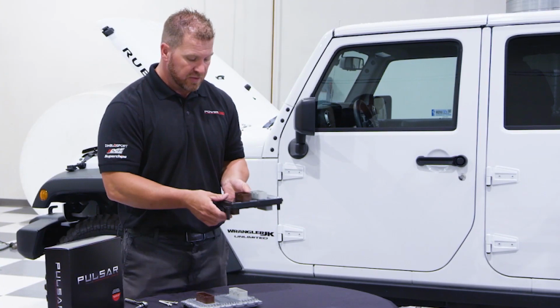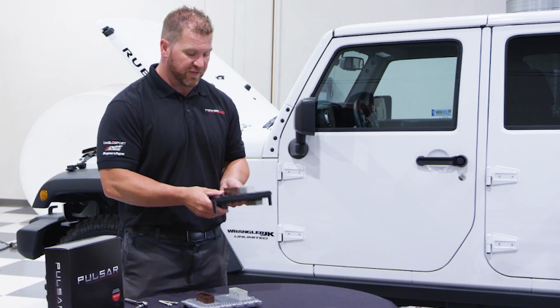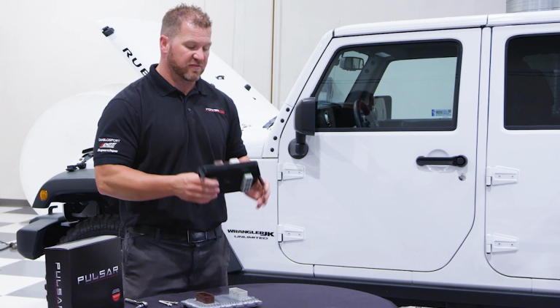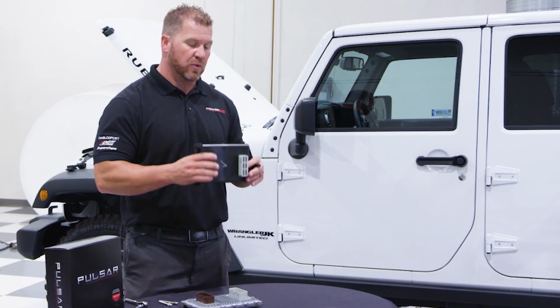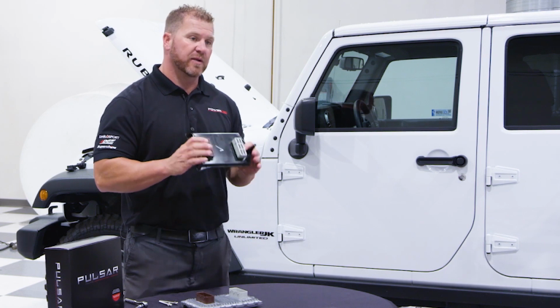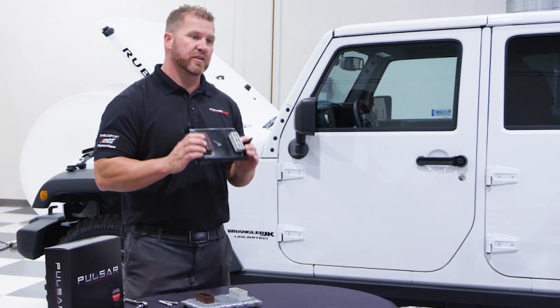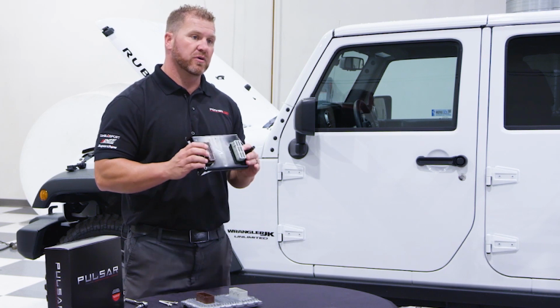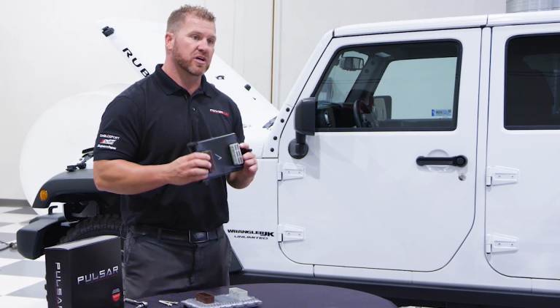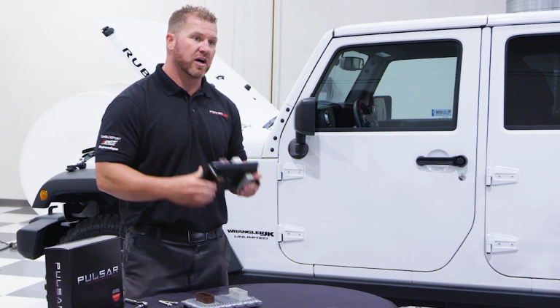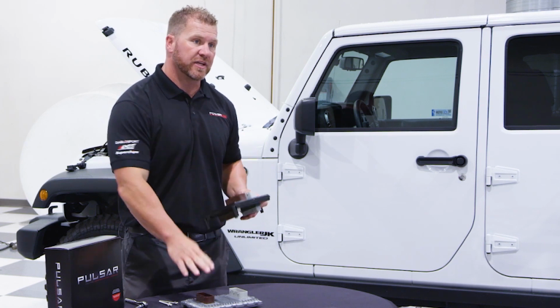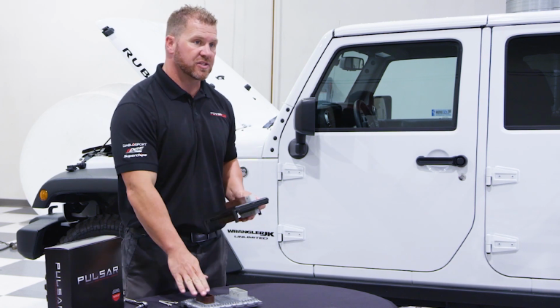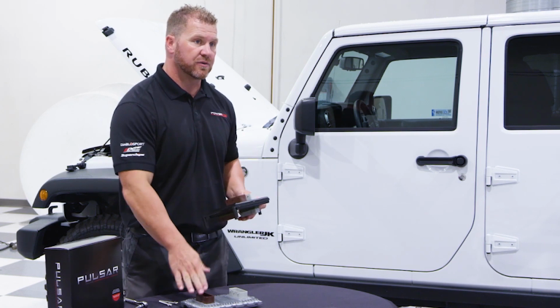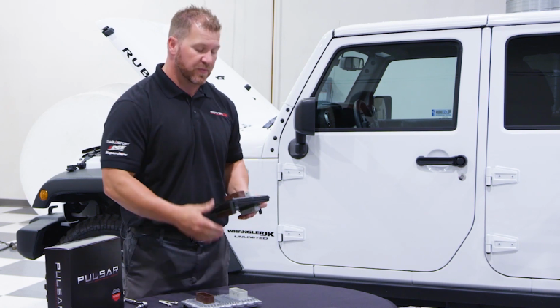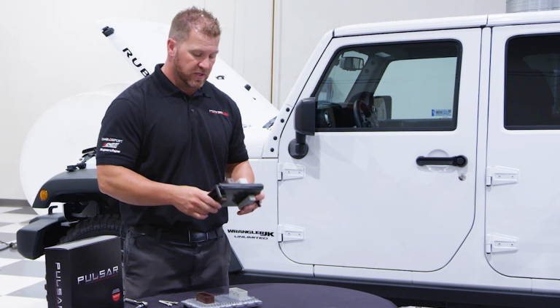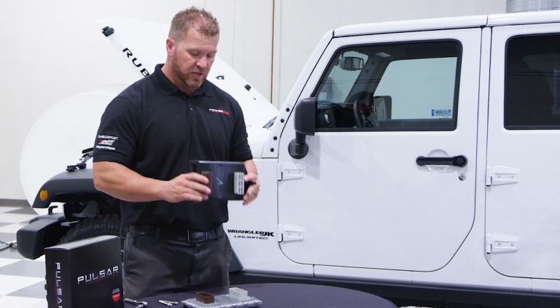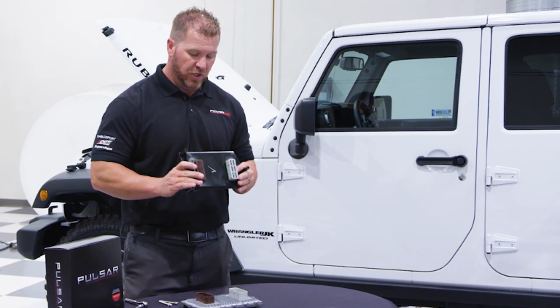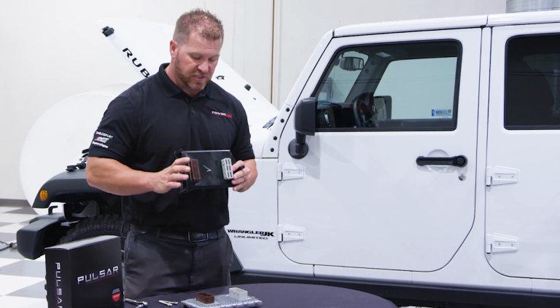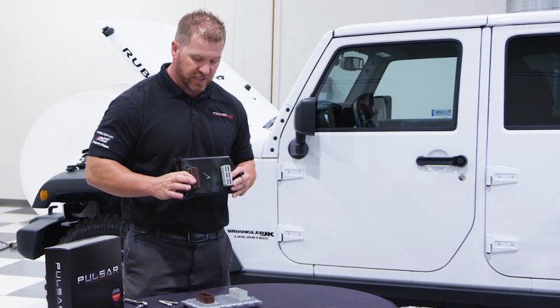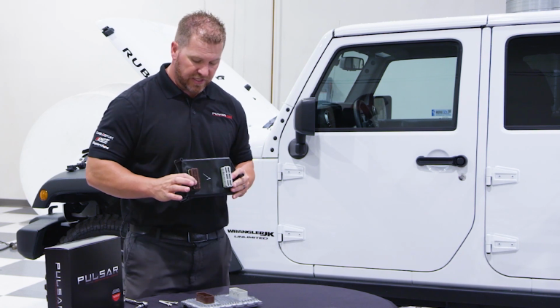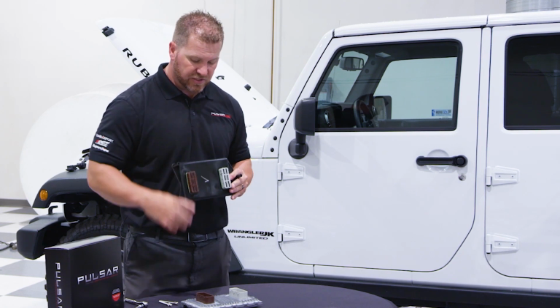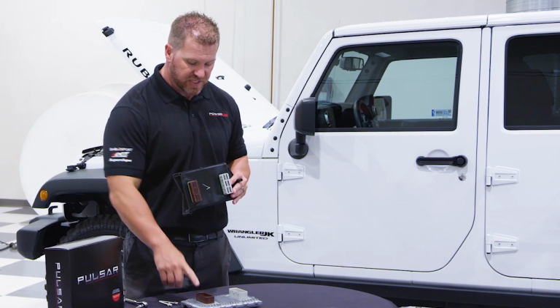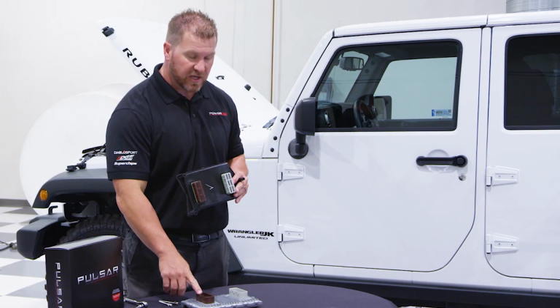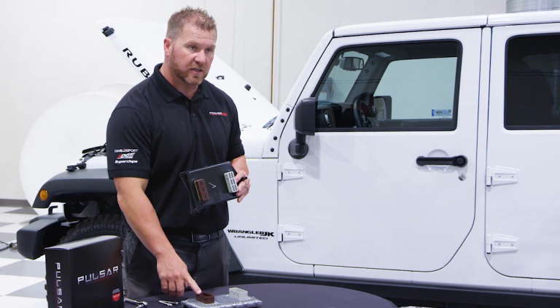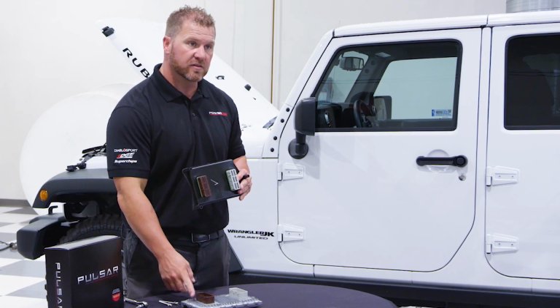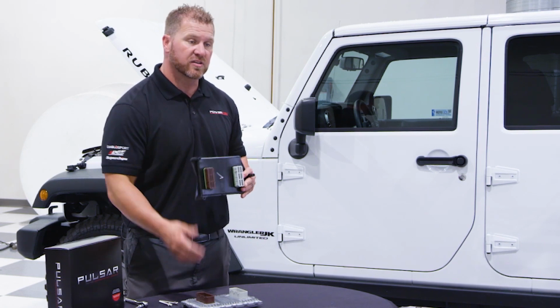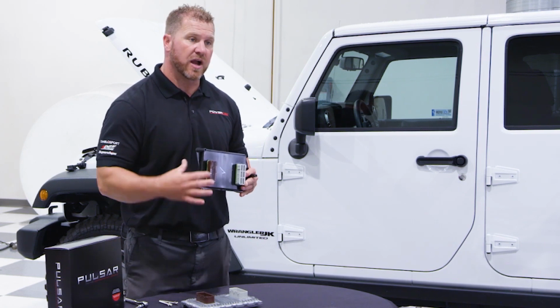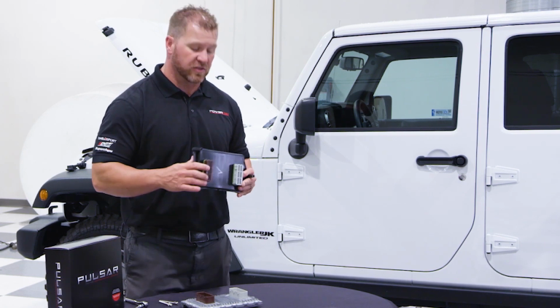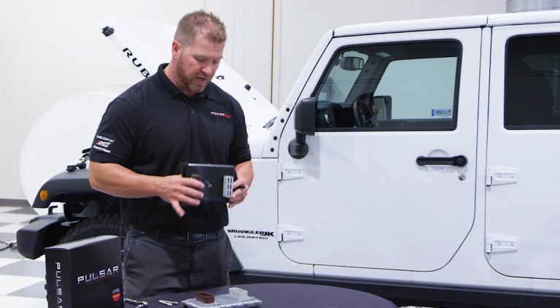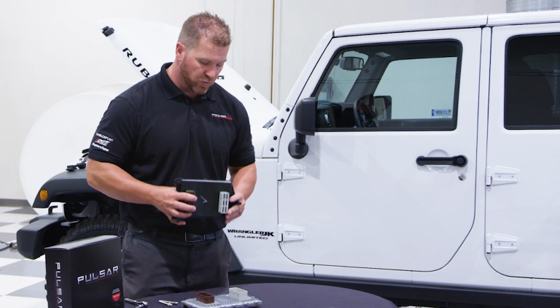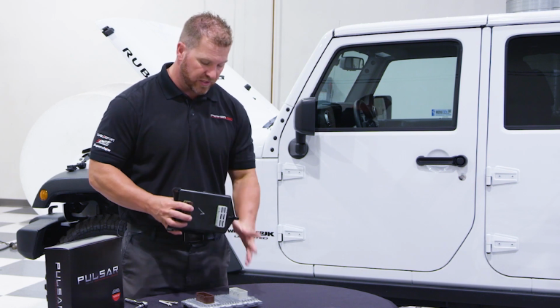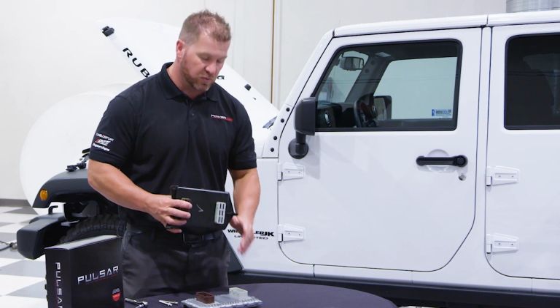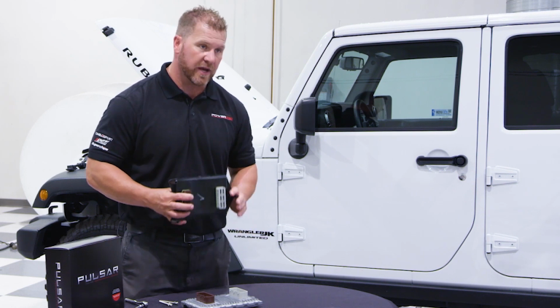First of all, we've got to put the Pulsar on the ECU. You'll notice the connectors are the same color, so the brown goes to brown, white goes to white.